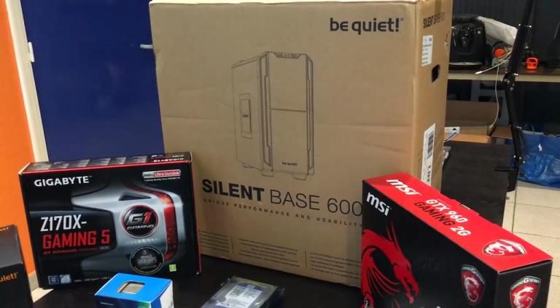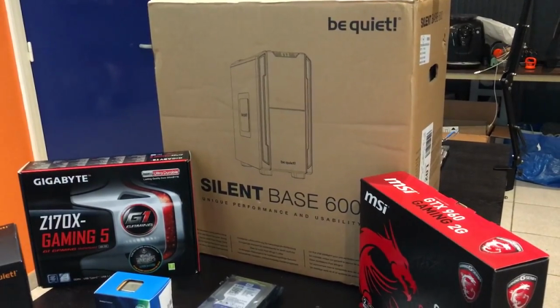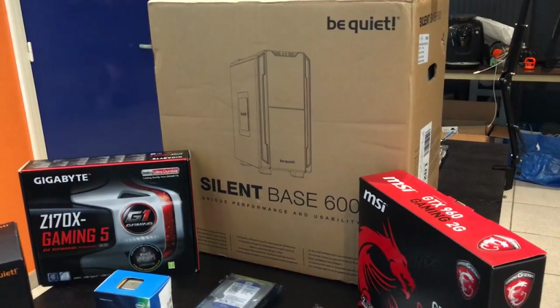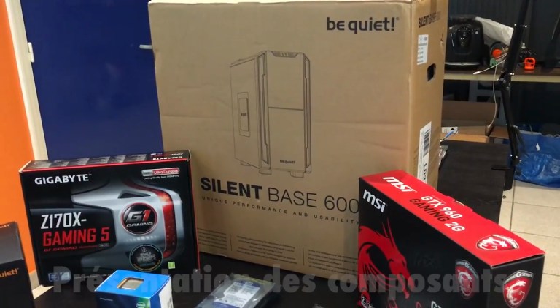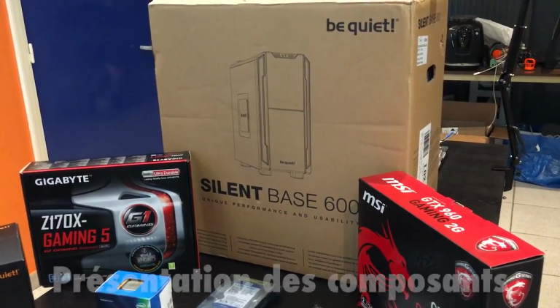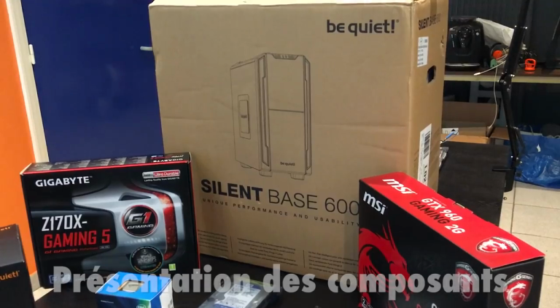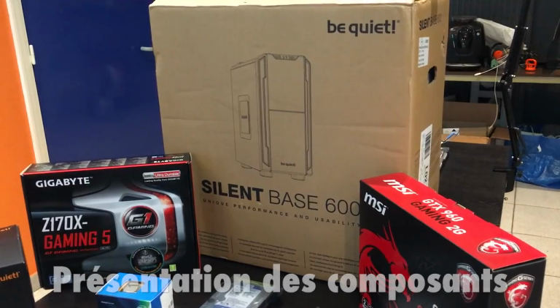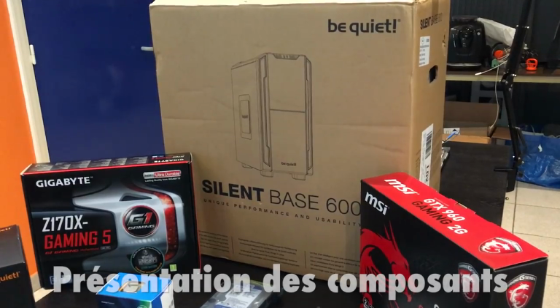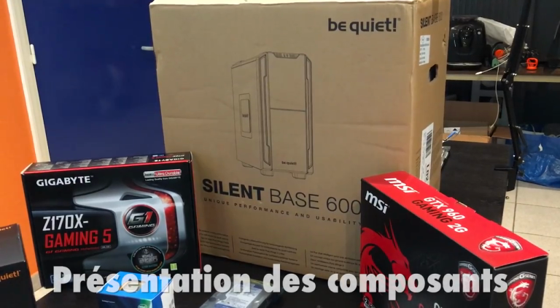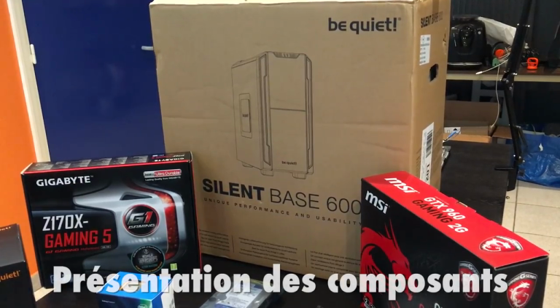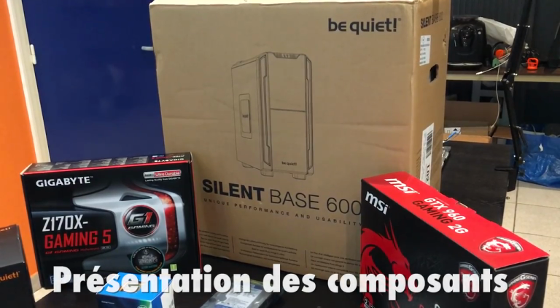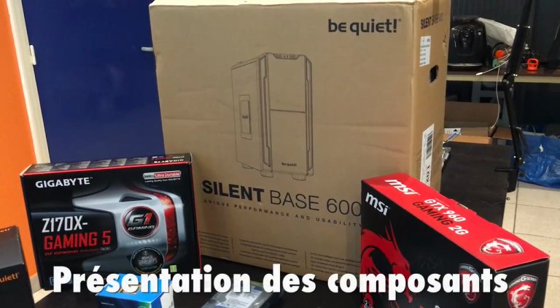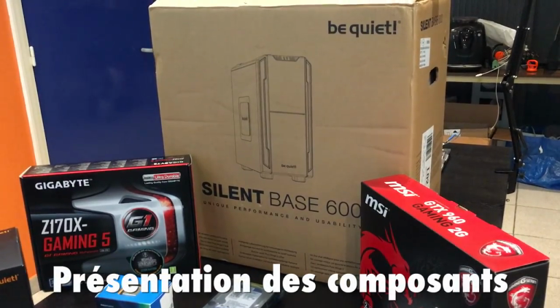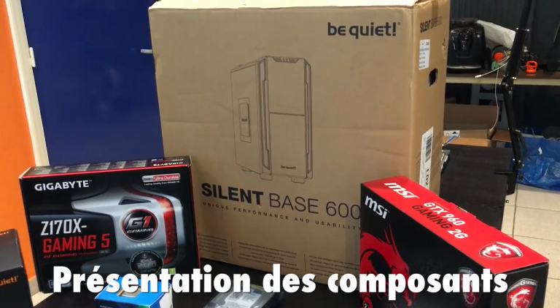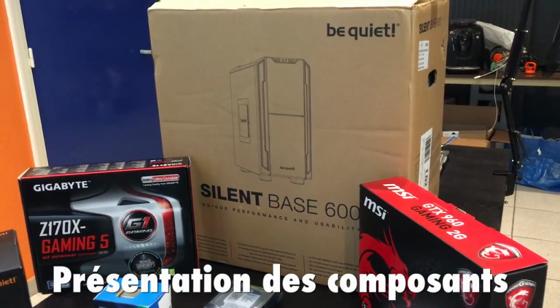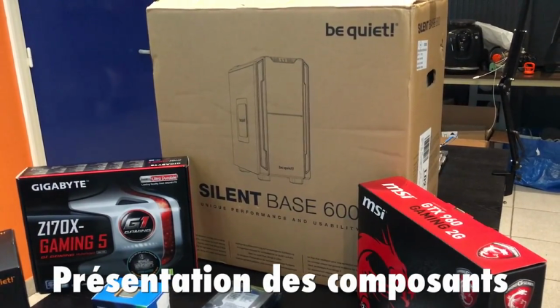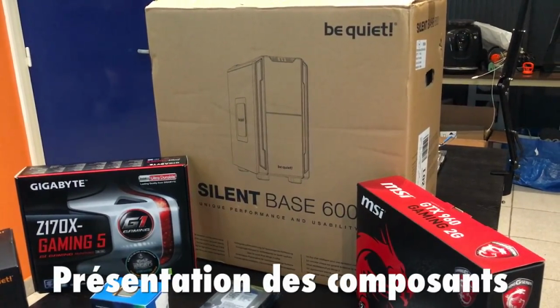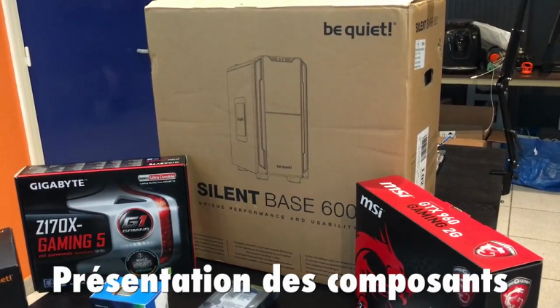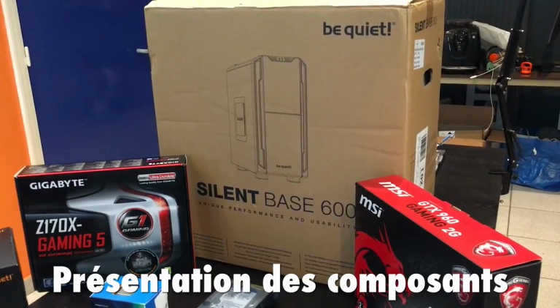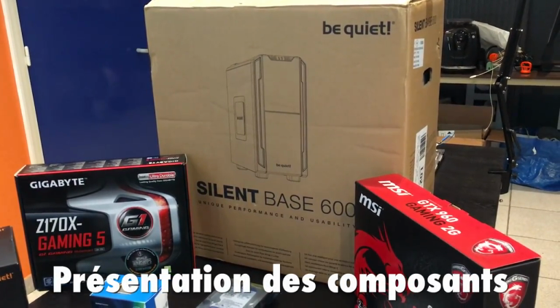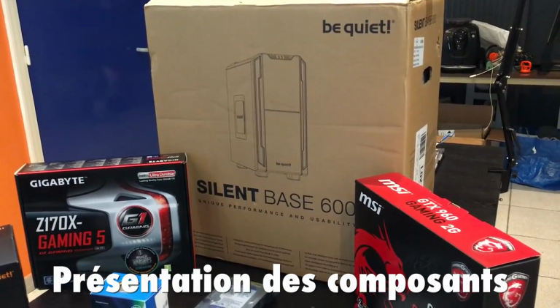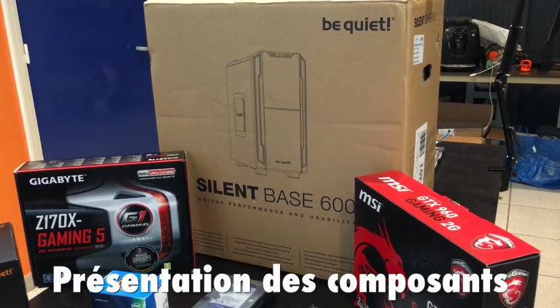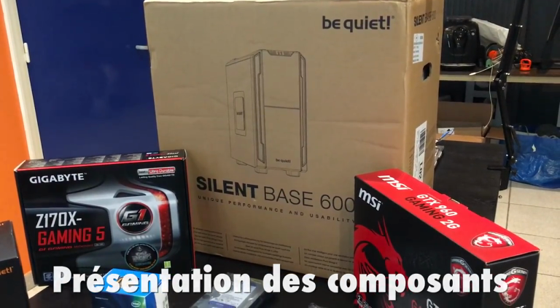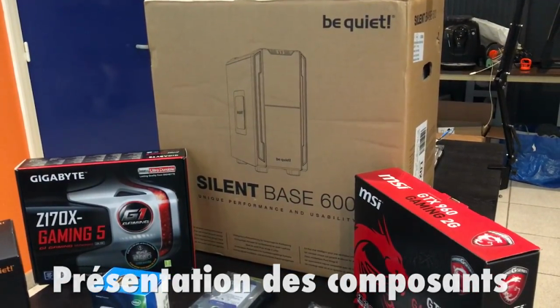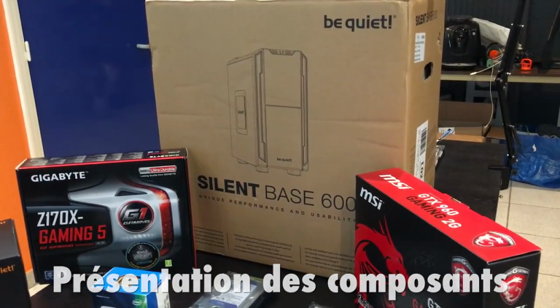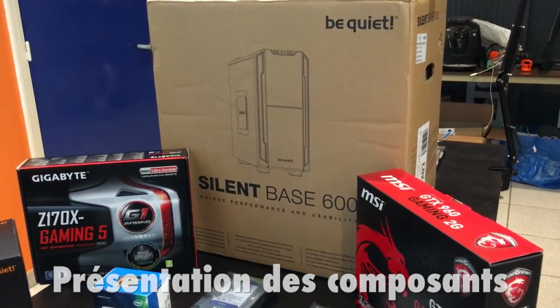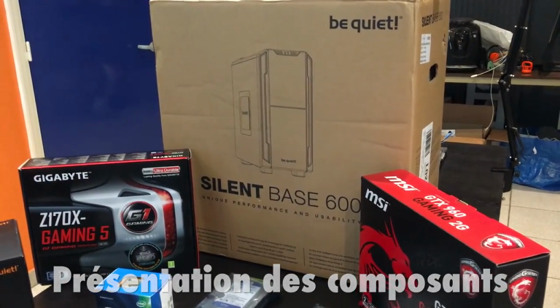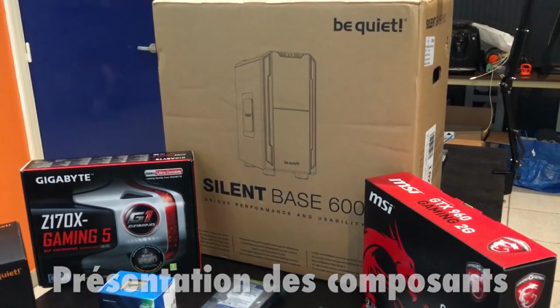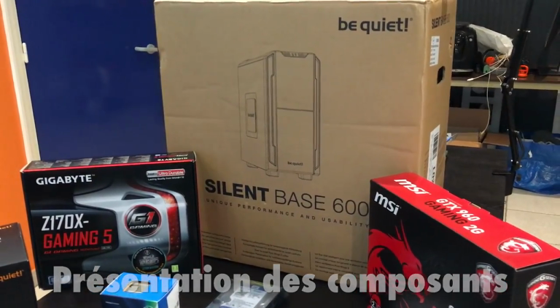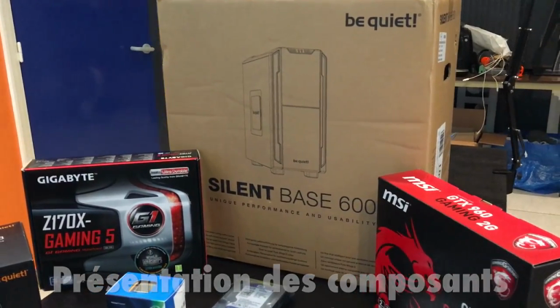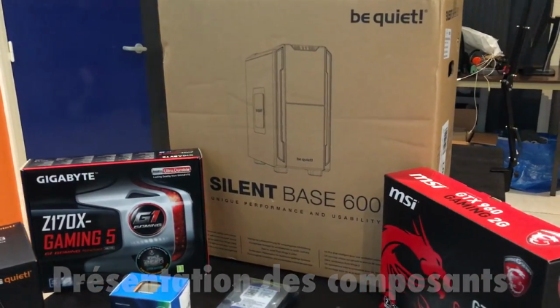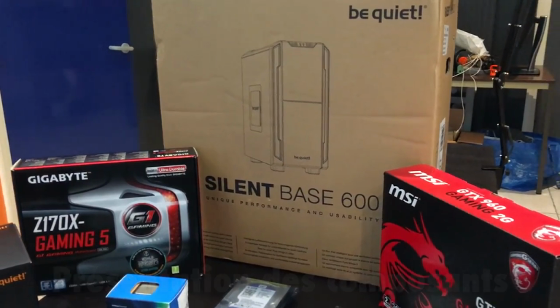We're going to make our hackintosh. Mais avant cela, on va faire le tour des composants, à commencer par le boîtier.